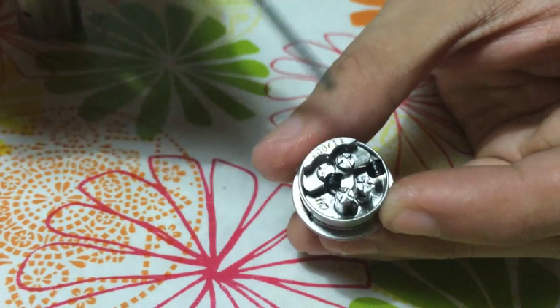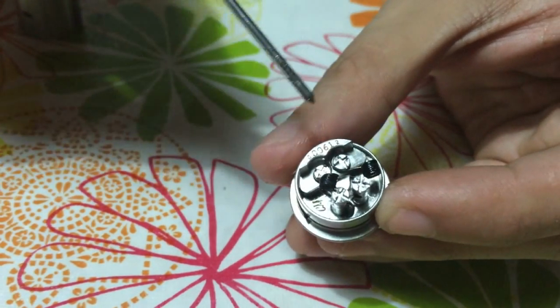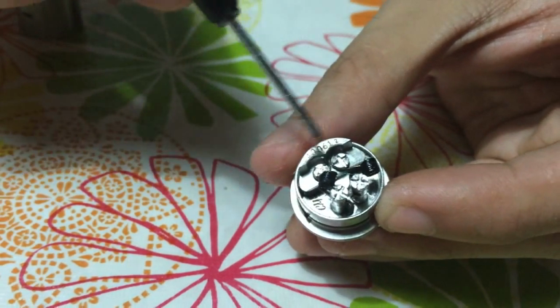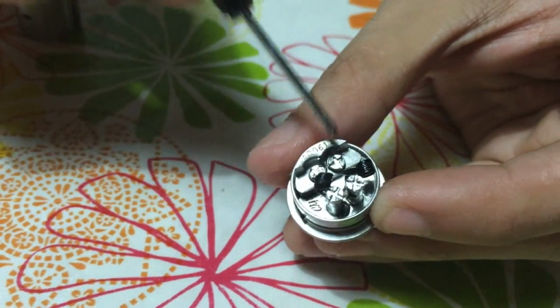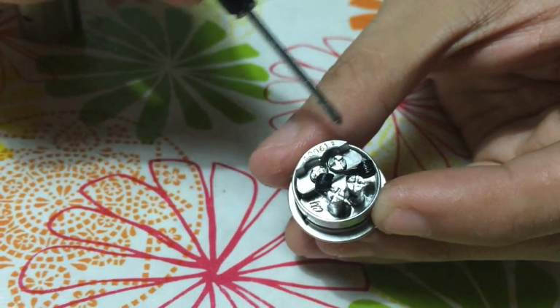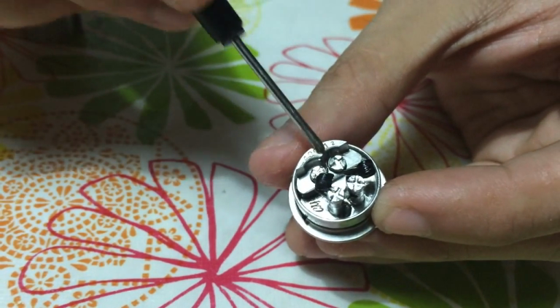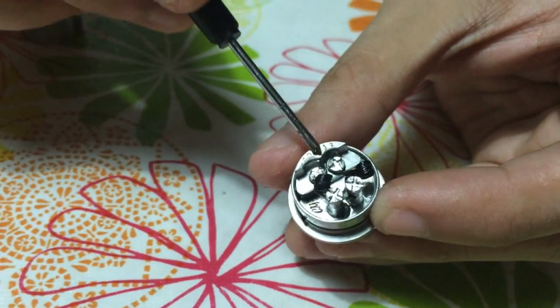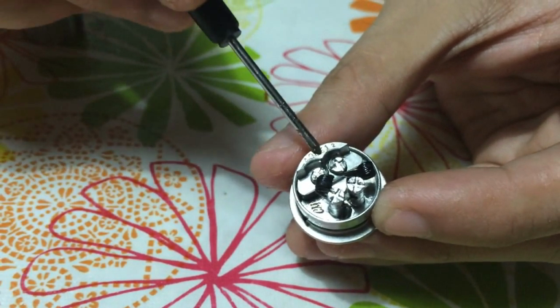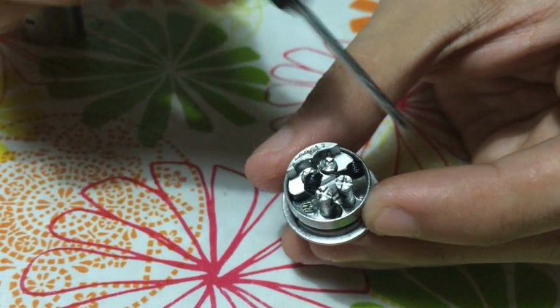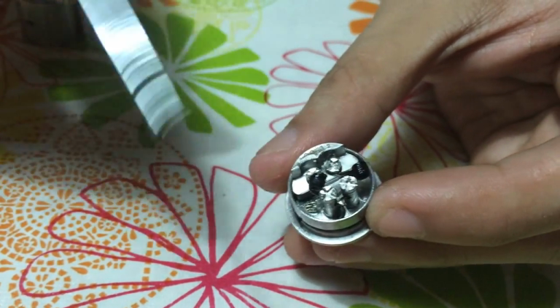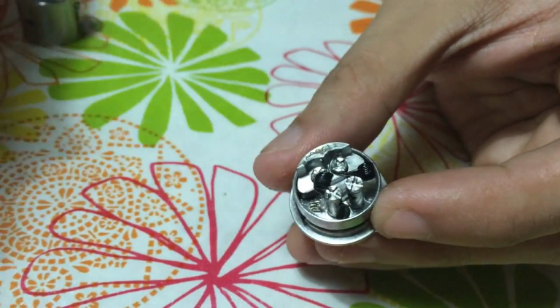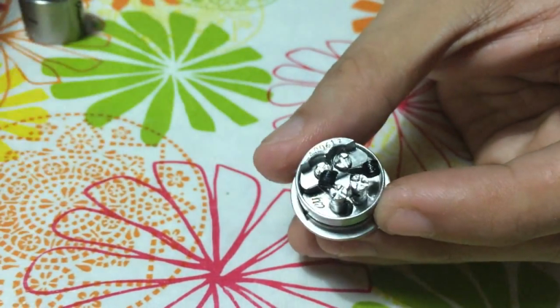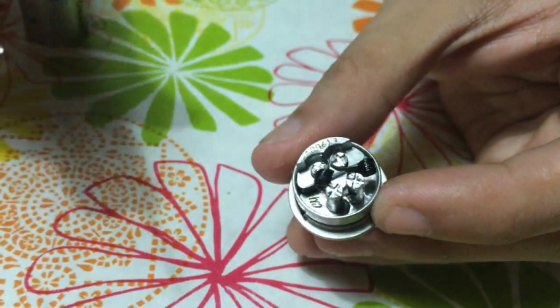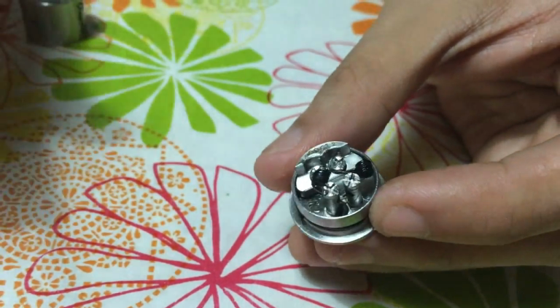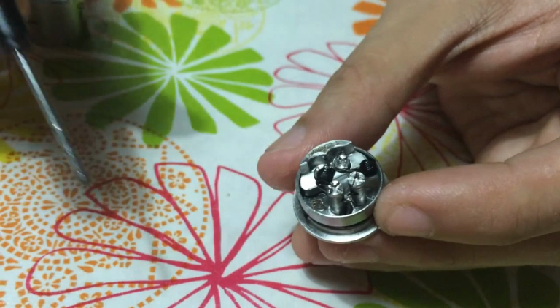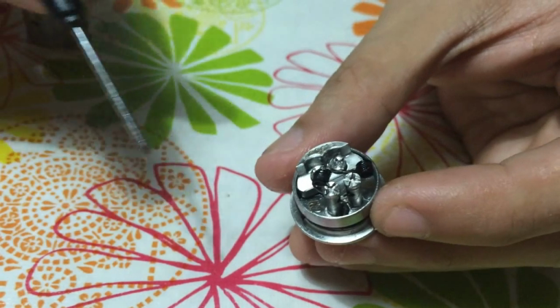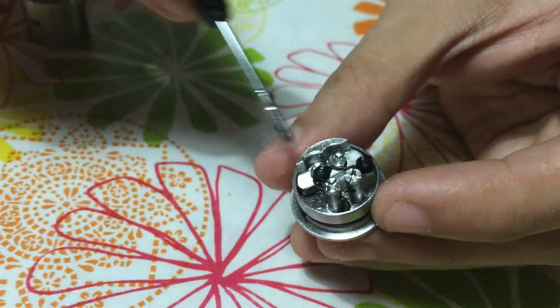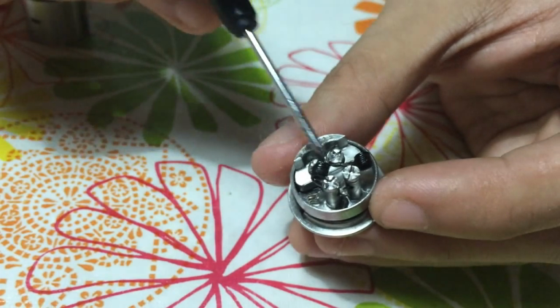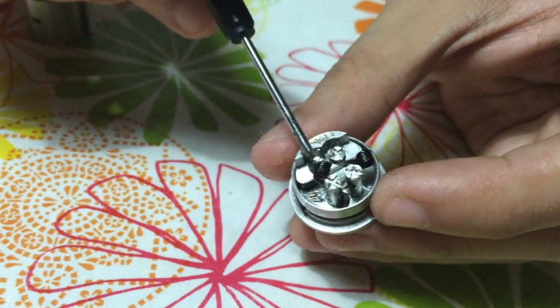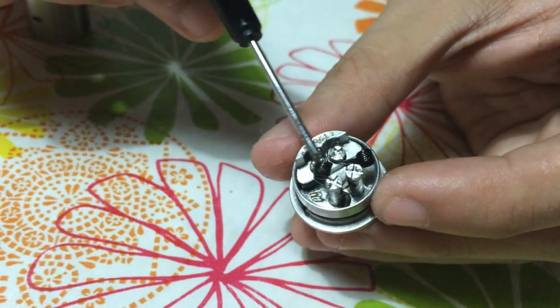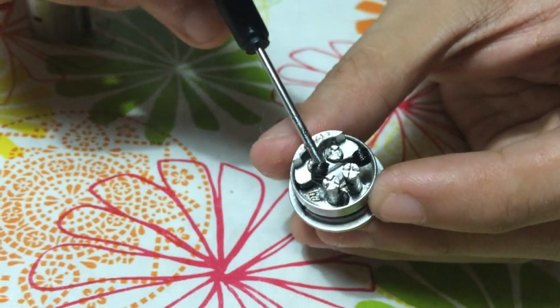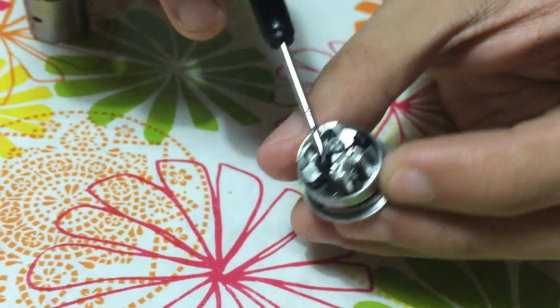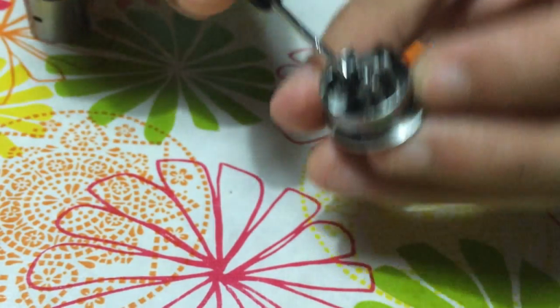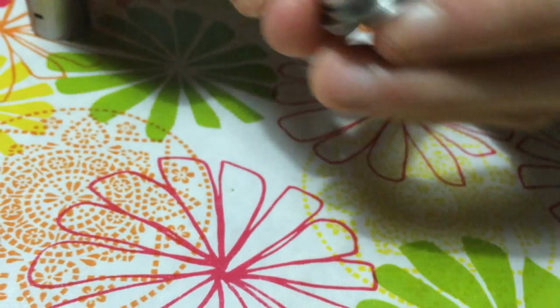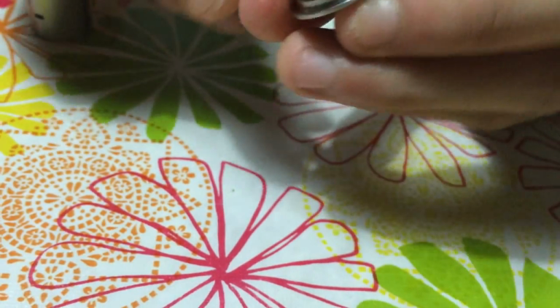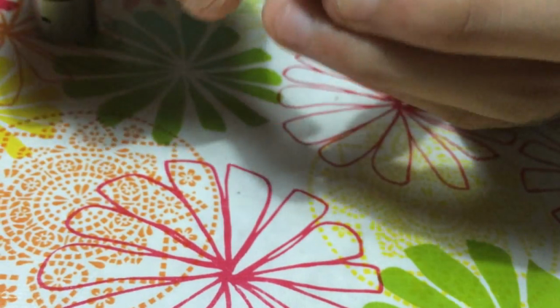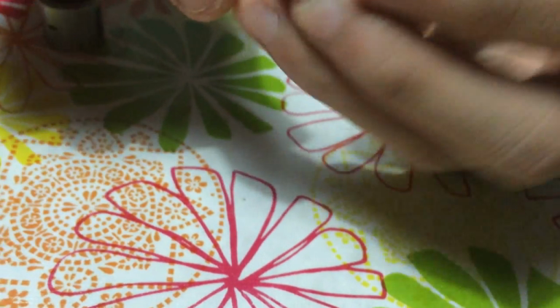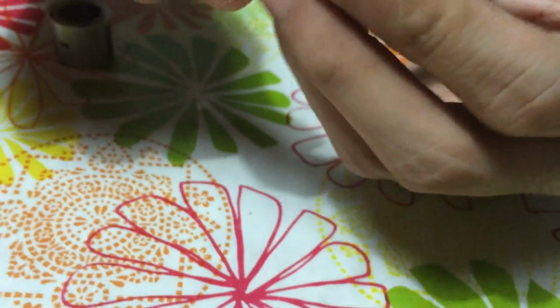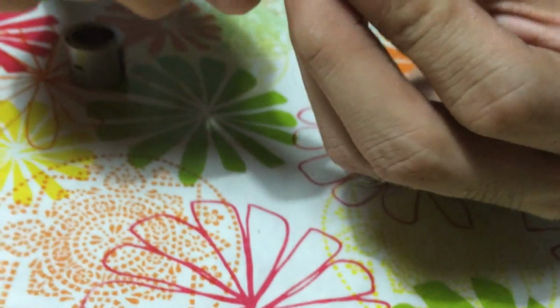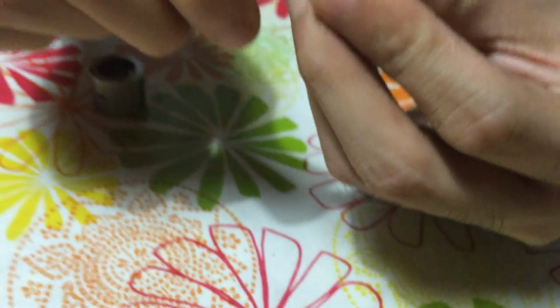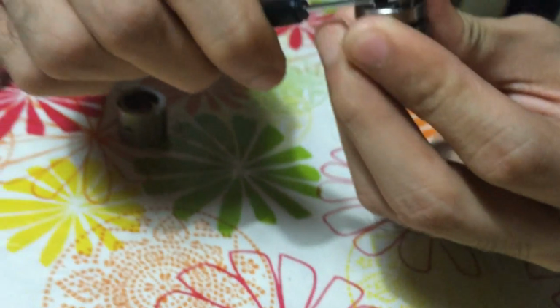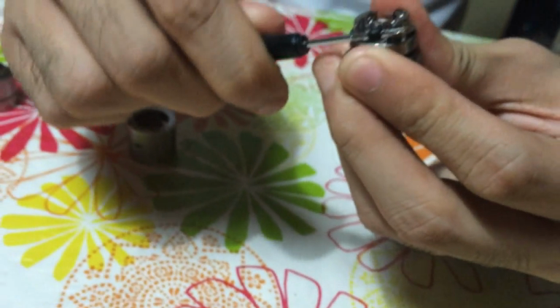So now my coil looks like shit. We're not going to be using it anymore during the video anyway, but this is basically what the inside looks like.